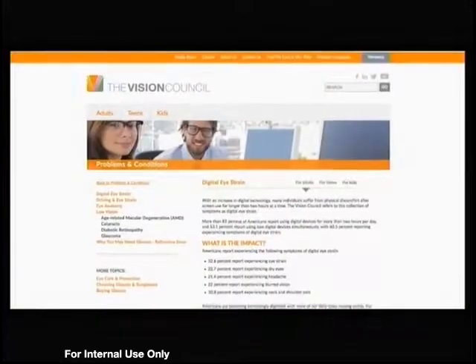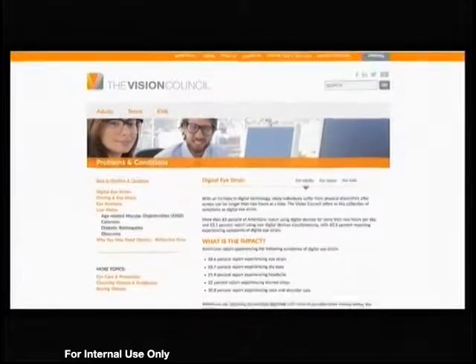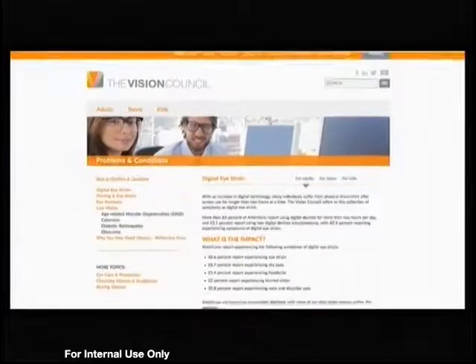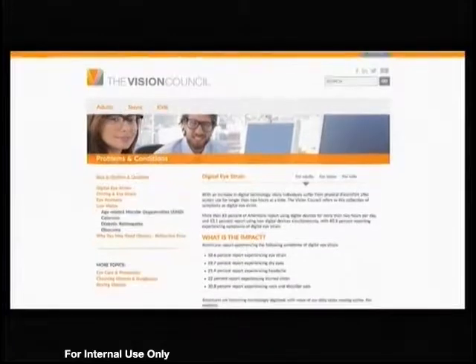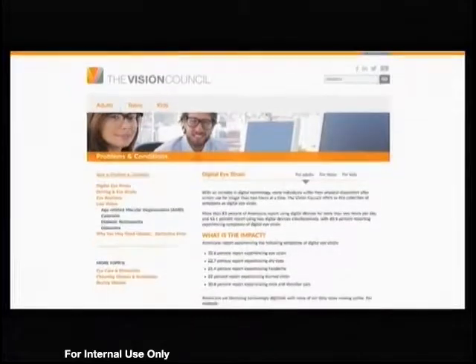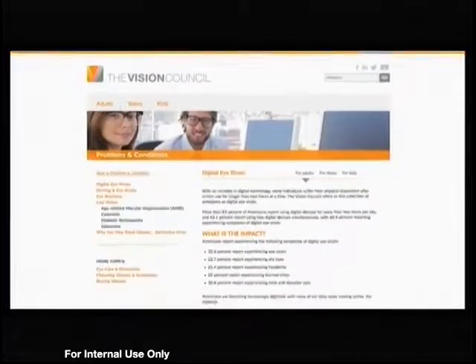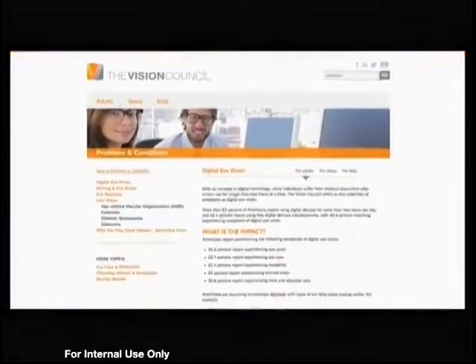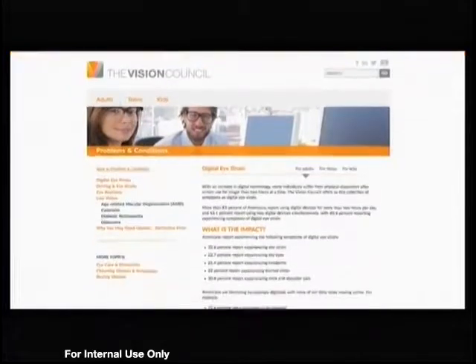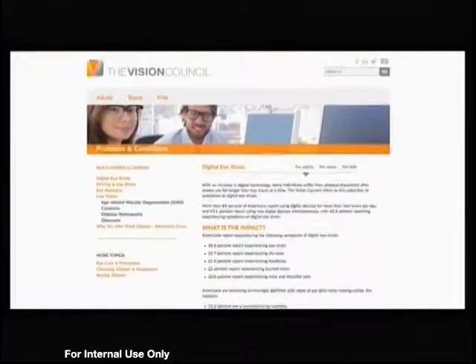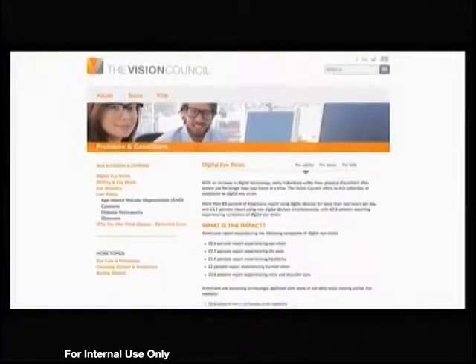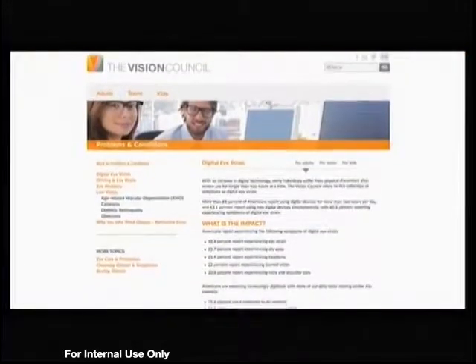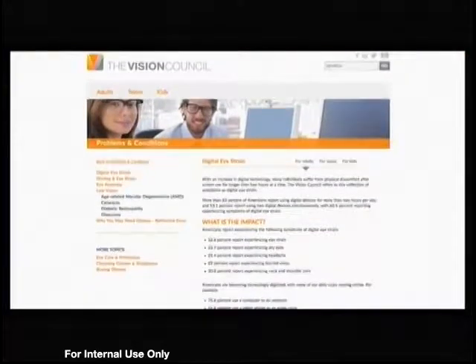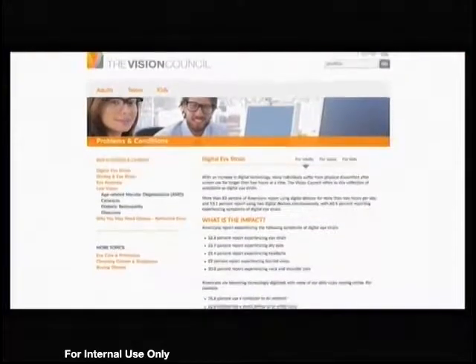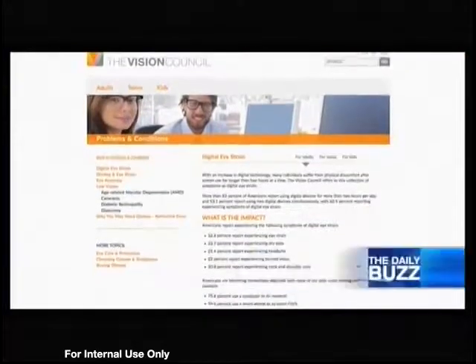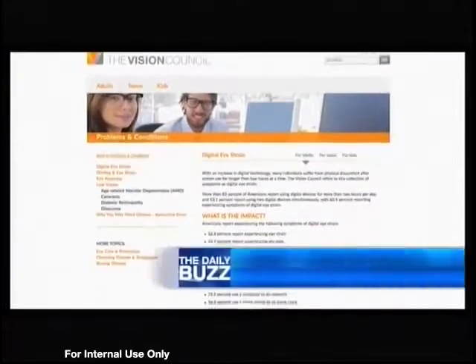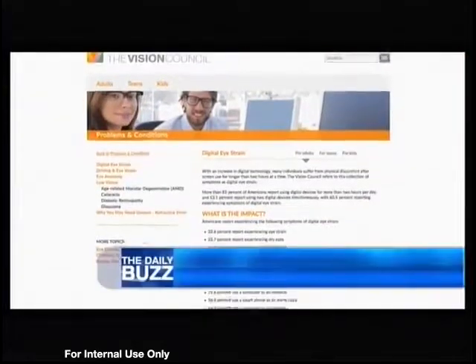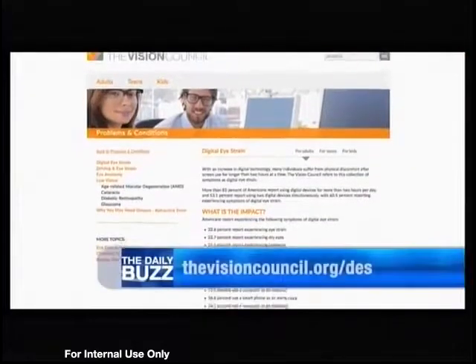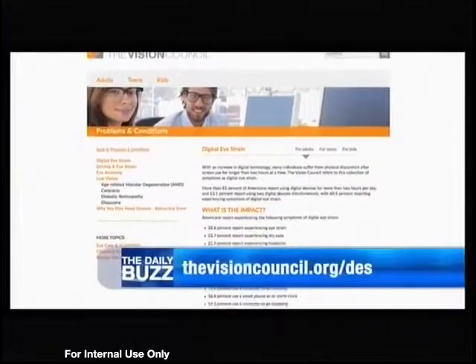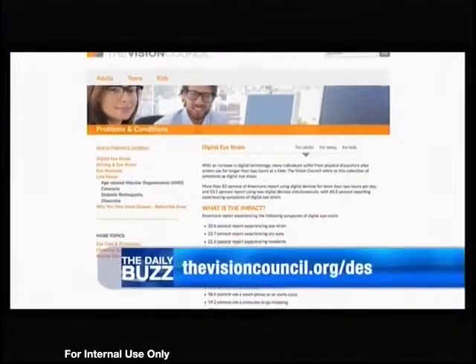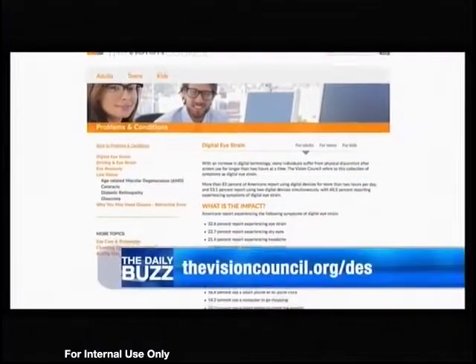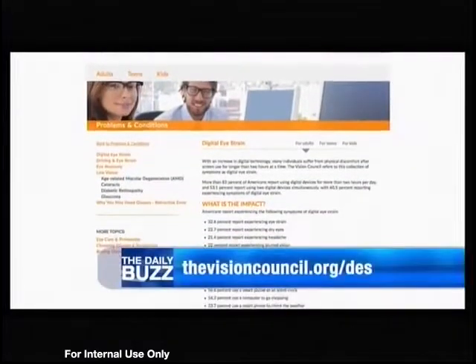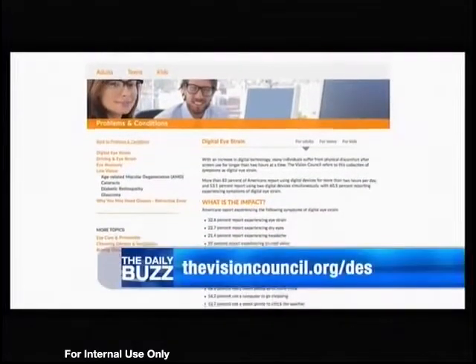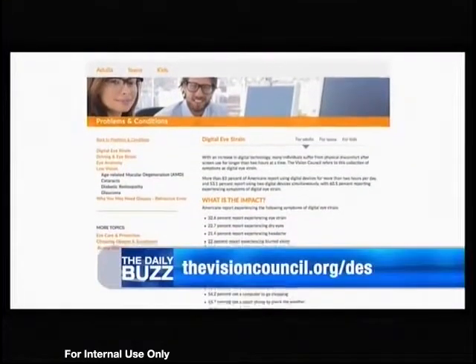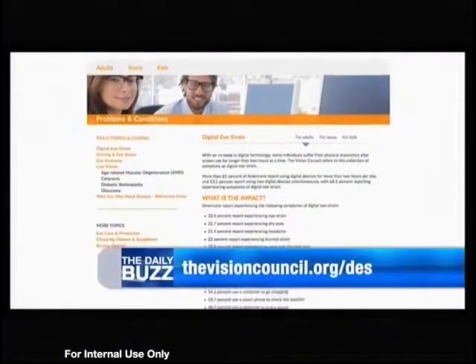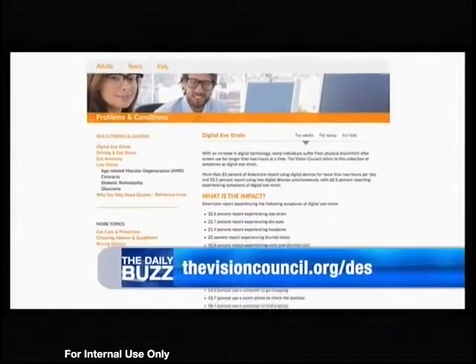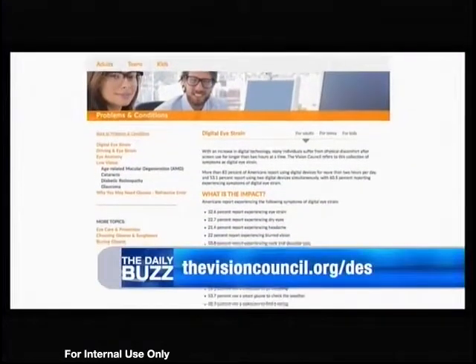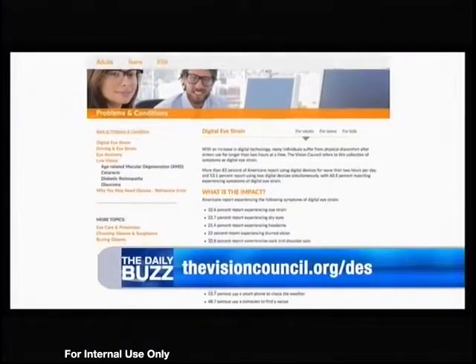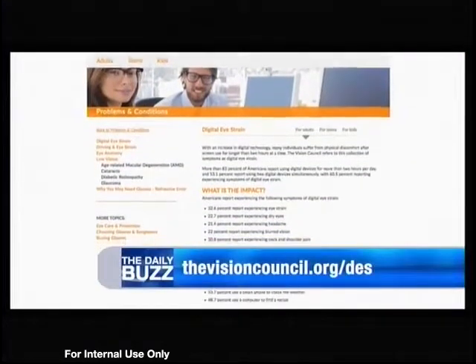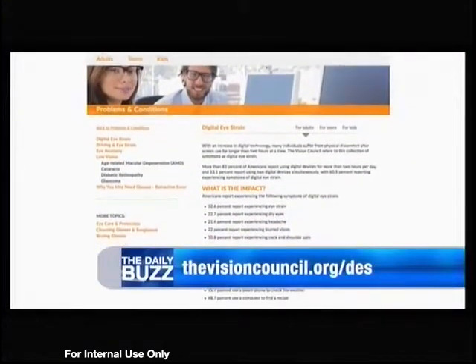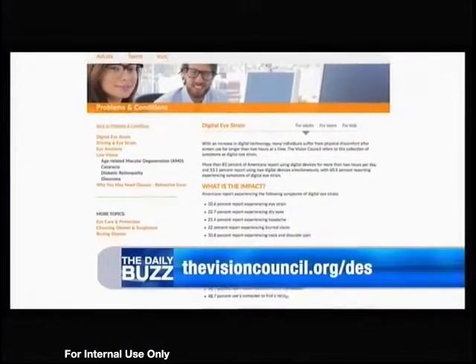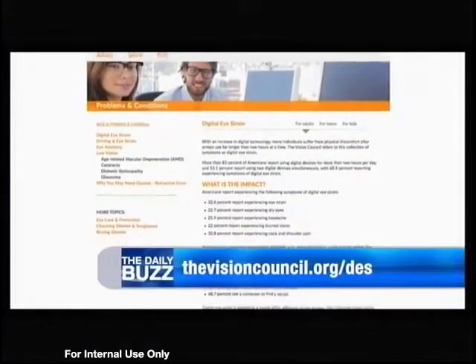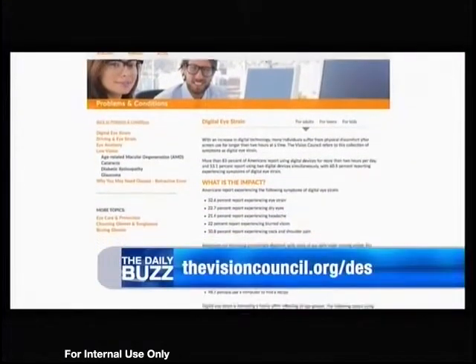Where can viewers go to find out more information? Head over to thevisioncouncil.org/DES.